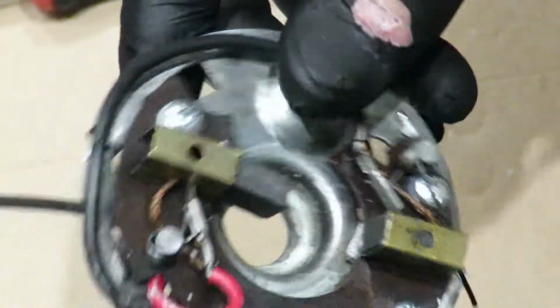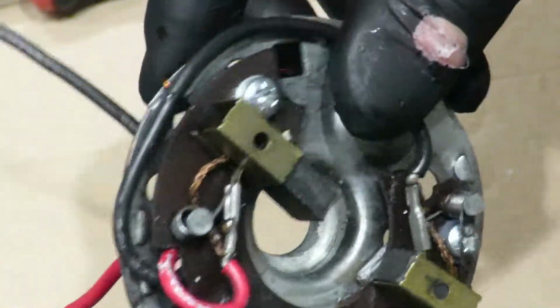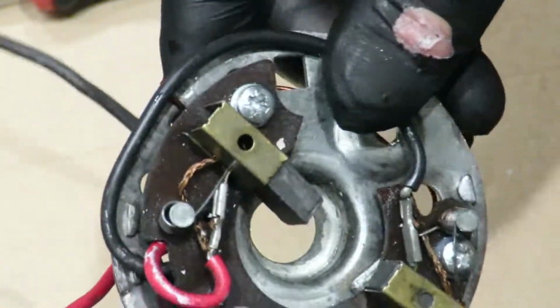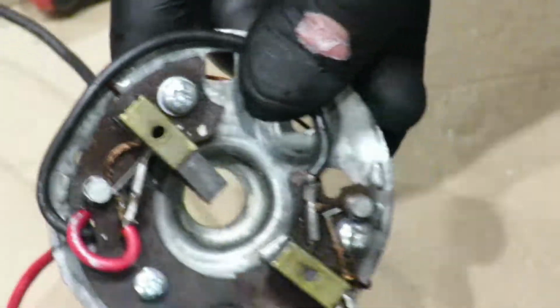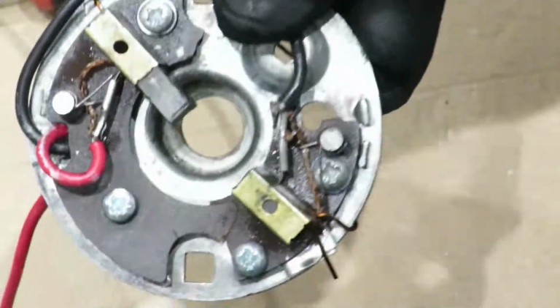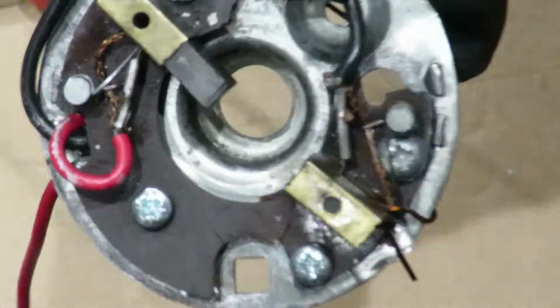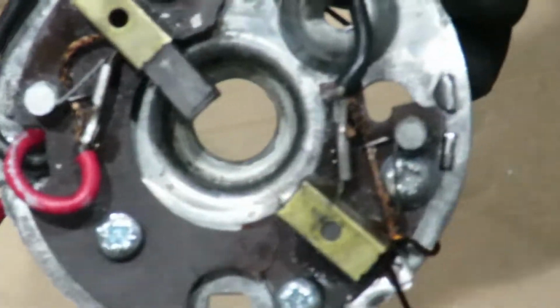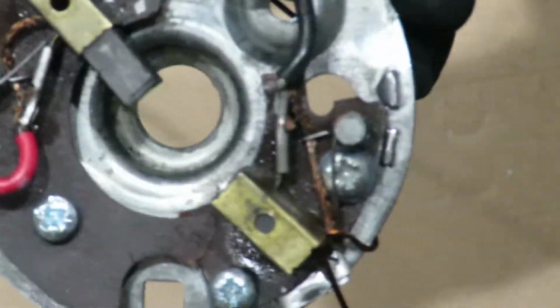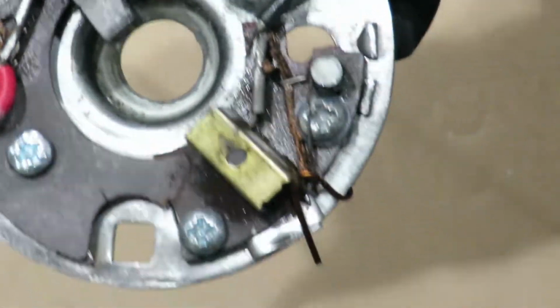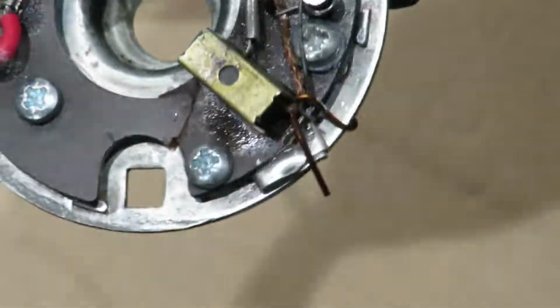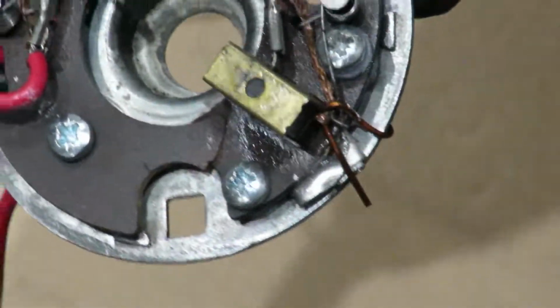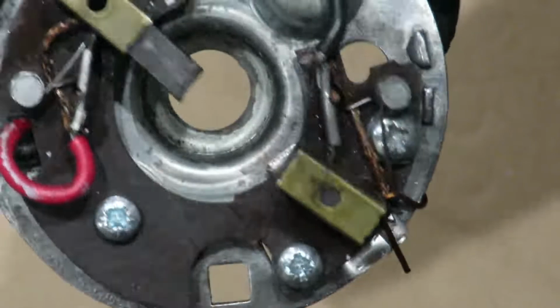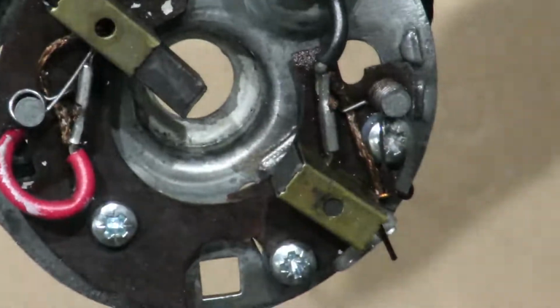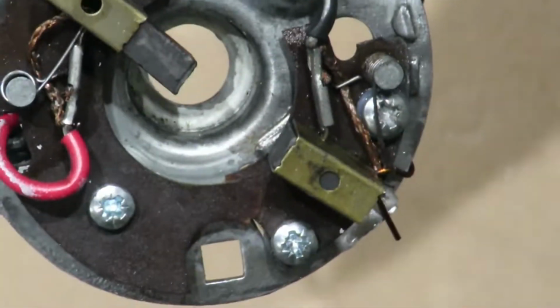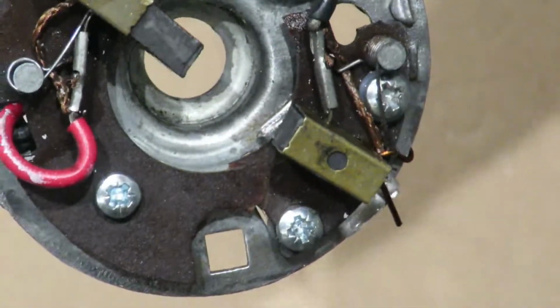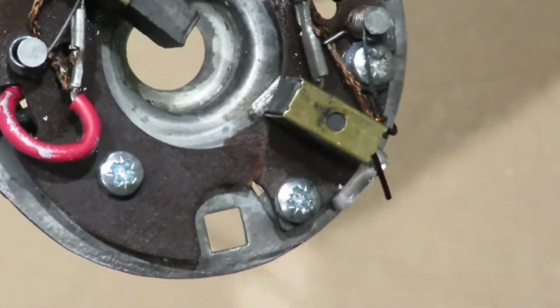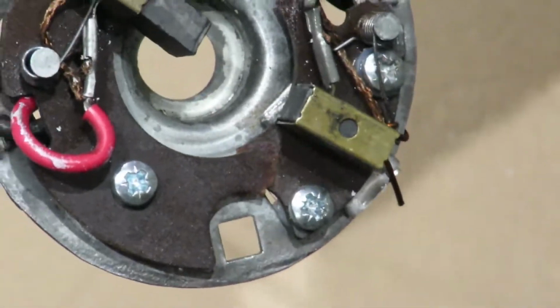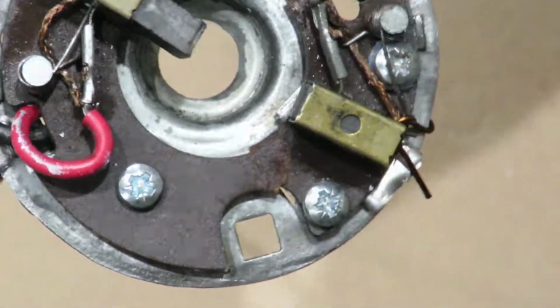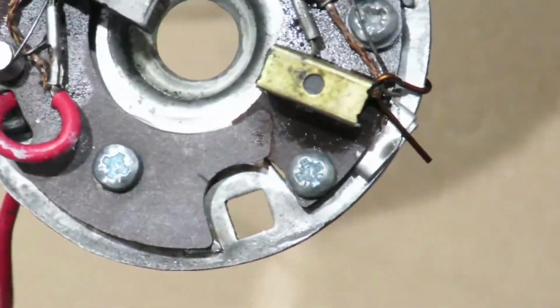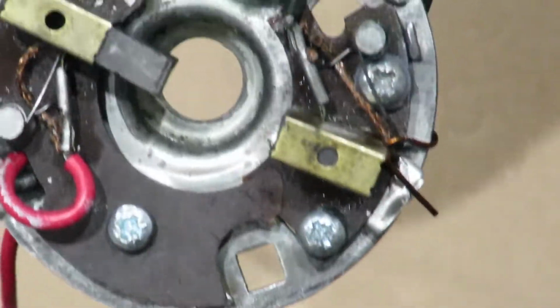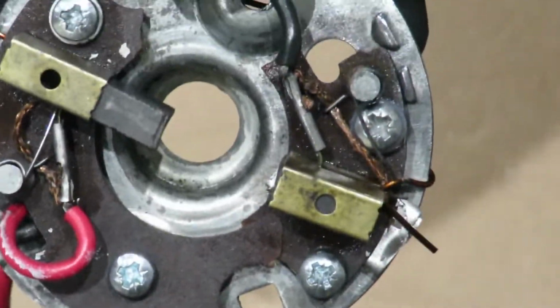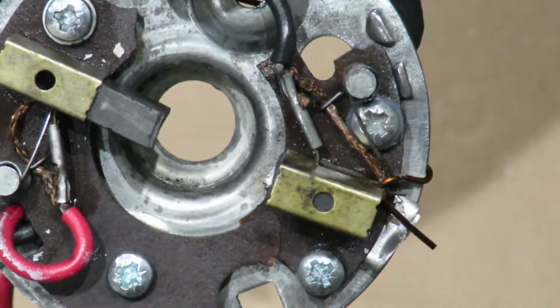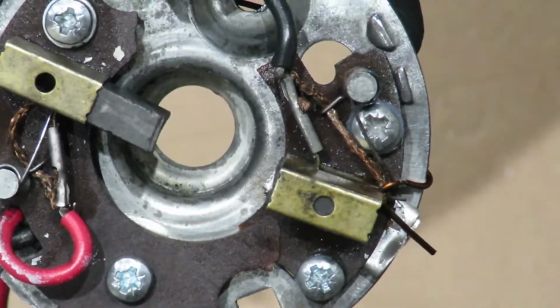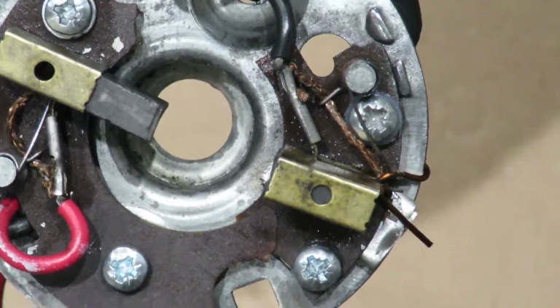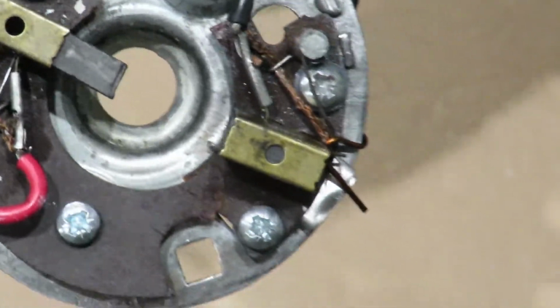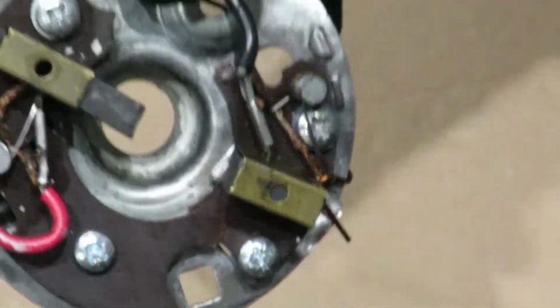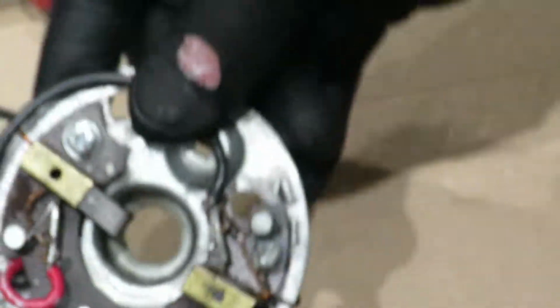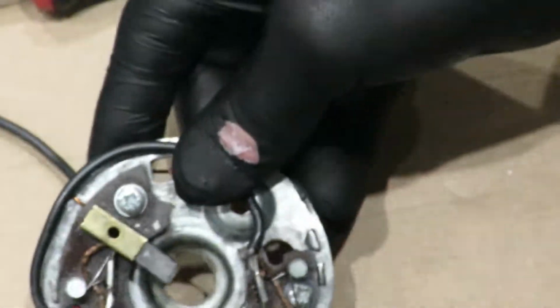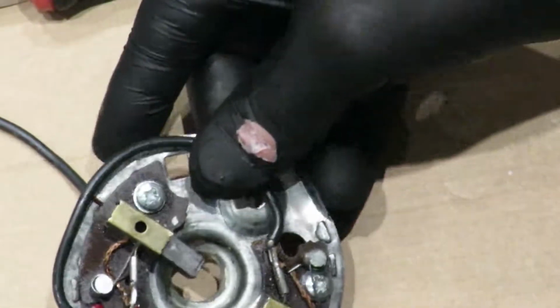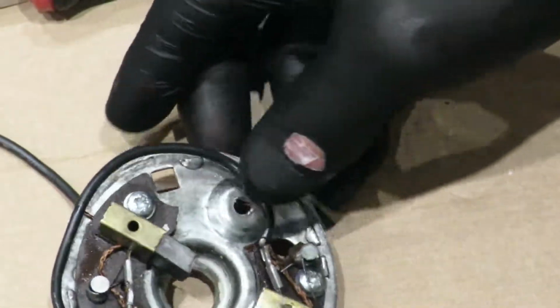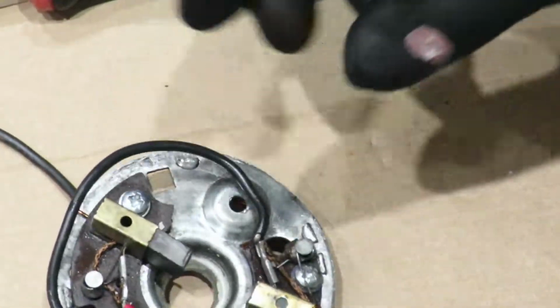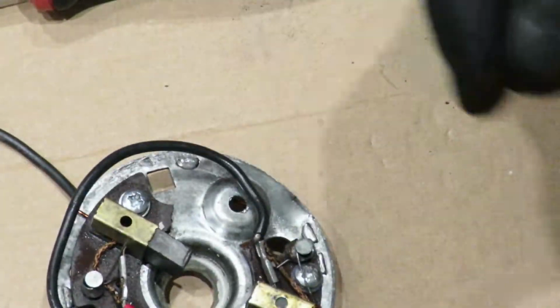Yeah, that's good. It's not perfectly leveled, I know that, but that's fine.